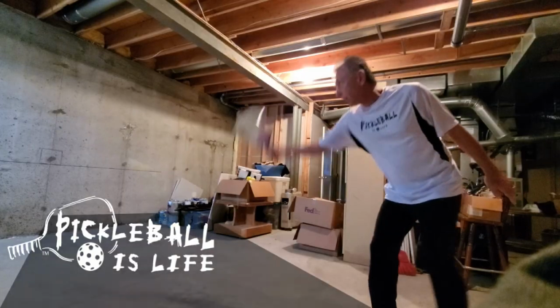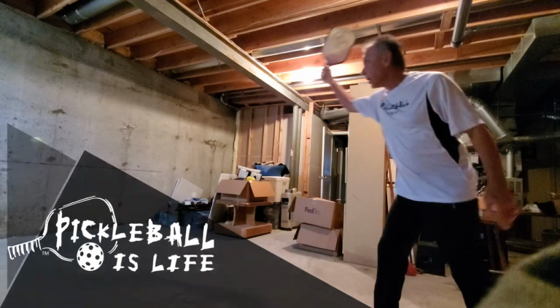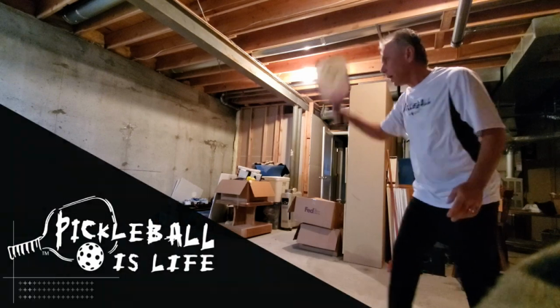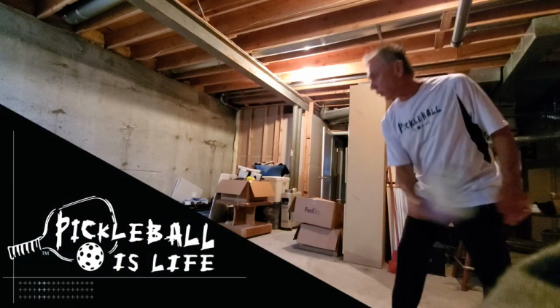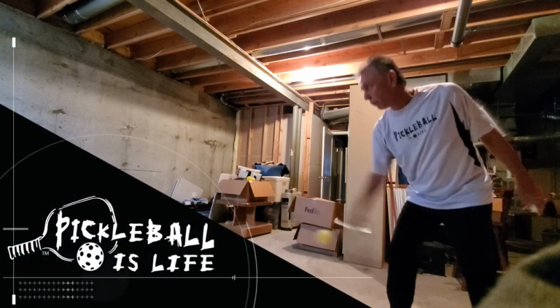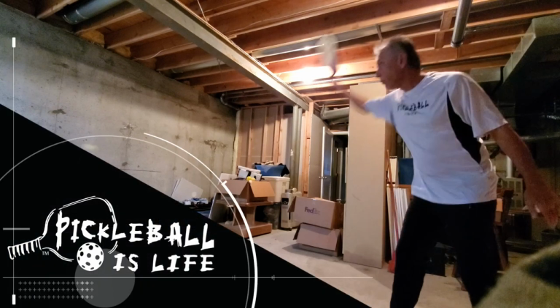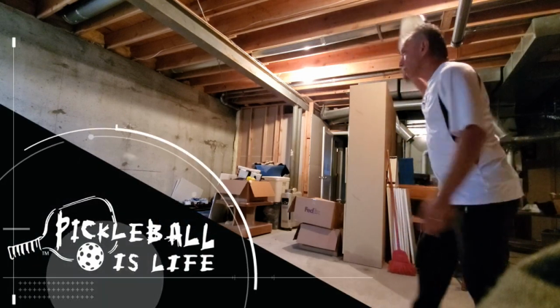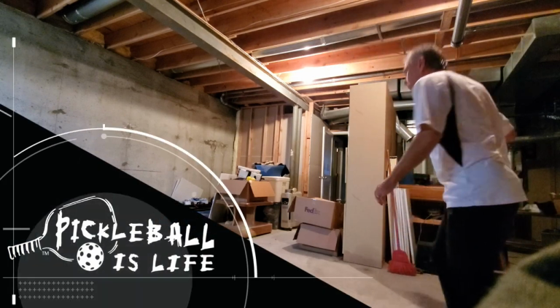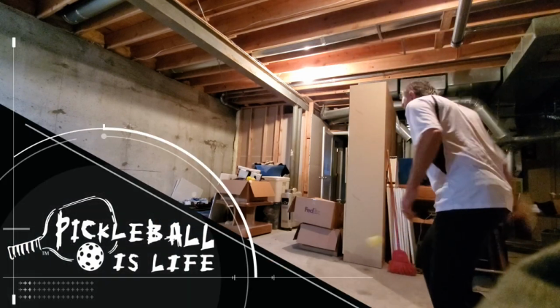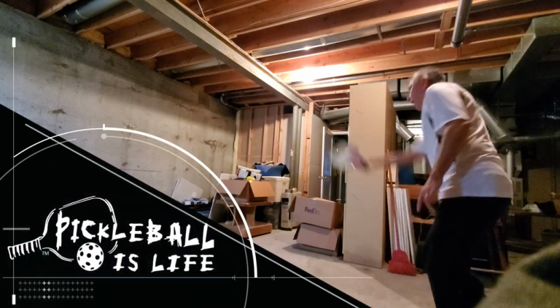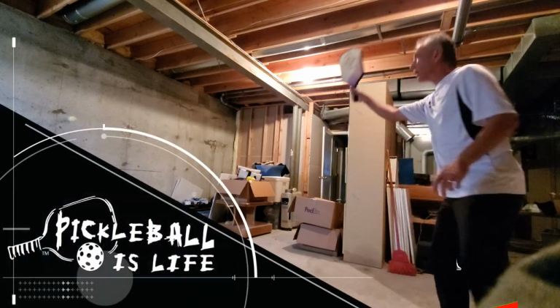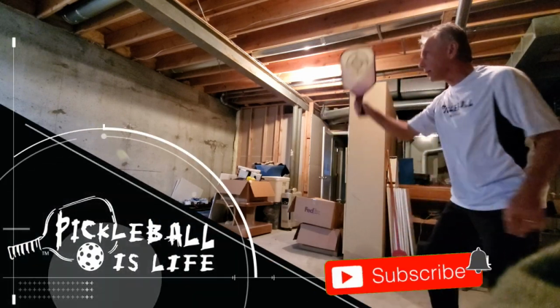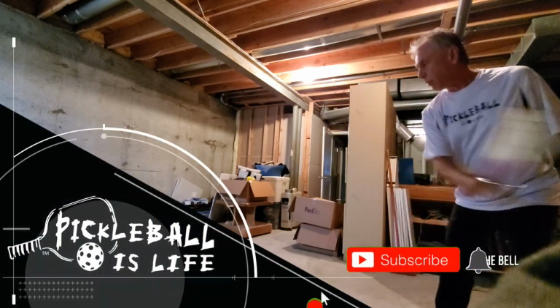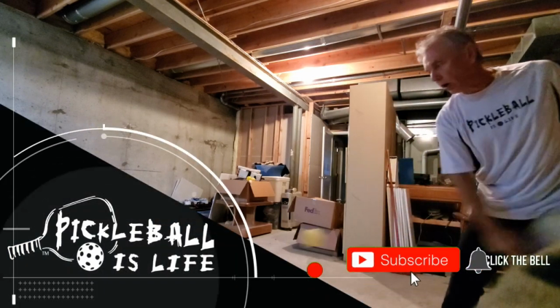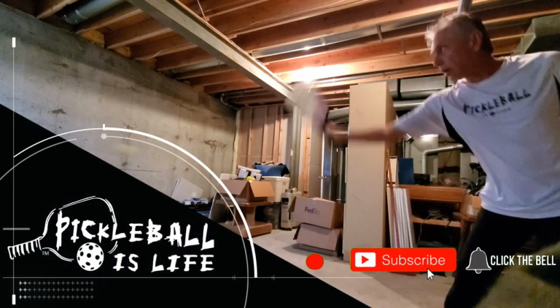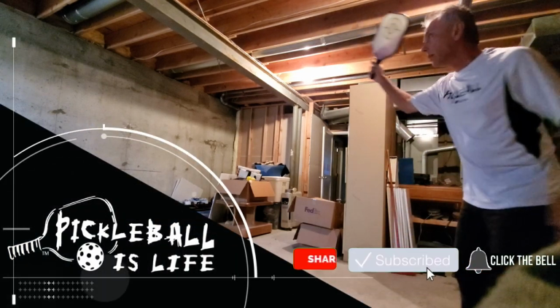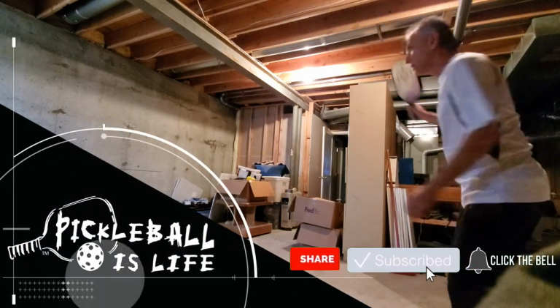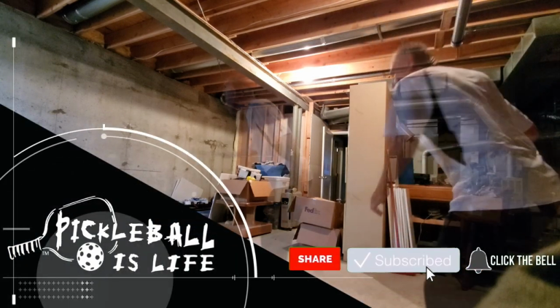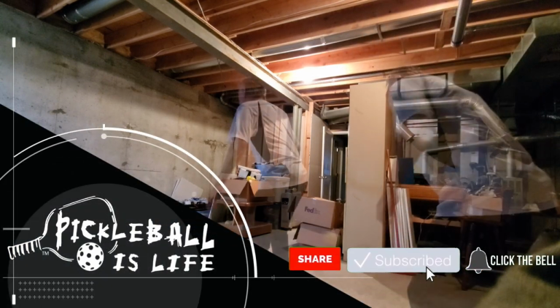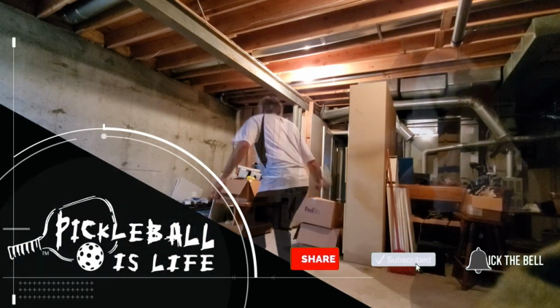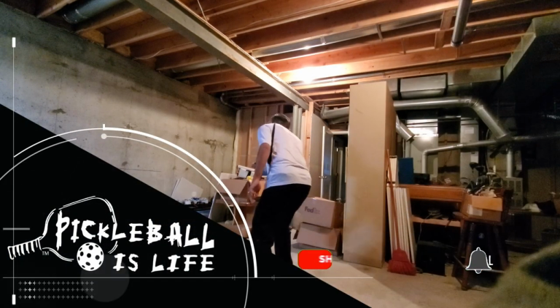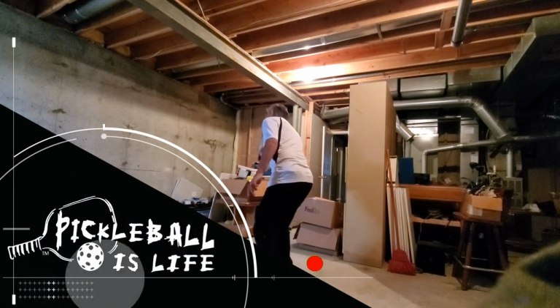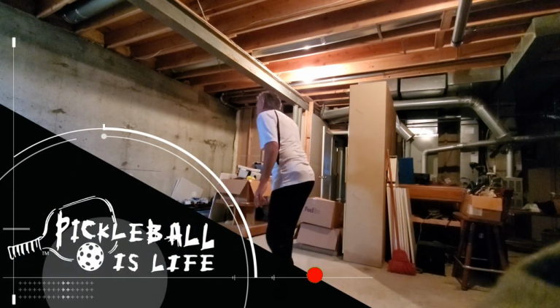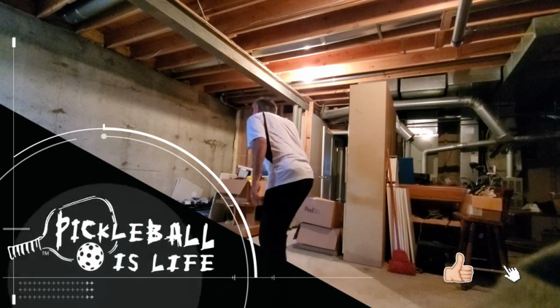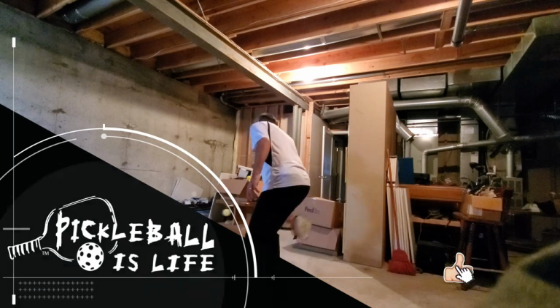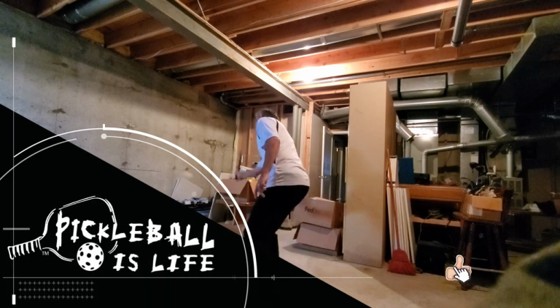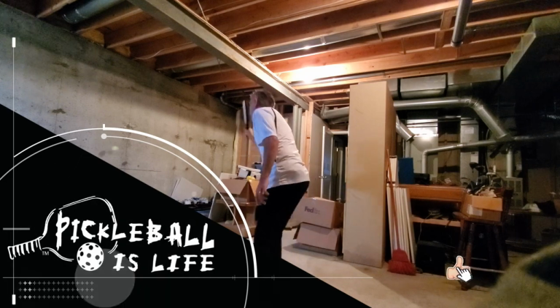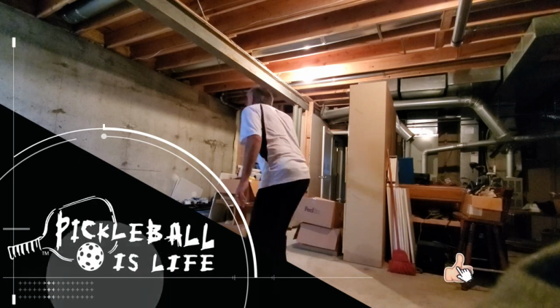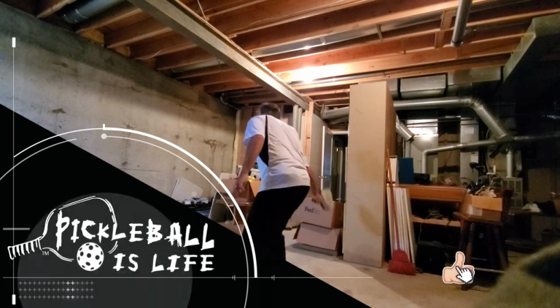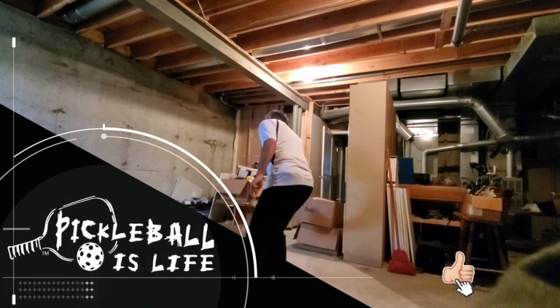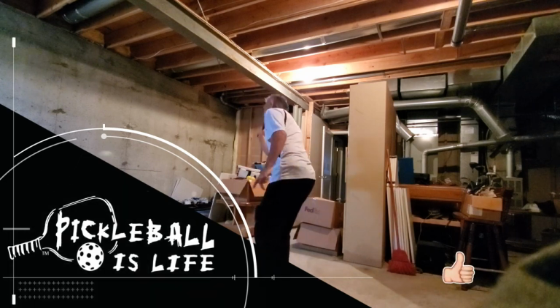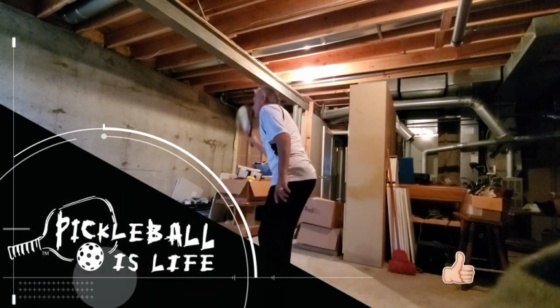Welcome to Pickleball is Life. If you like these videos please subscribe and share them with your friends. And how about you press that little like button. Thanks.